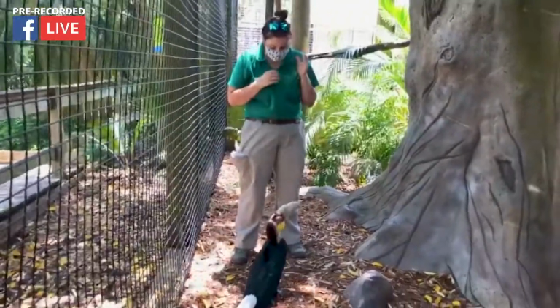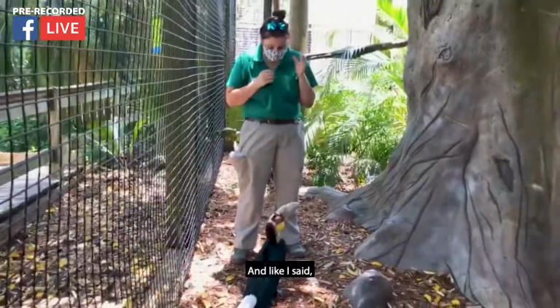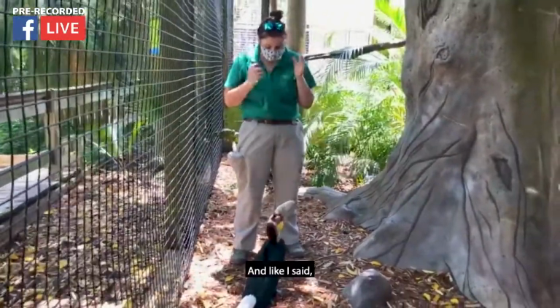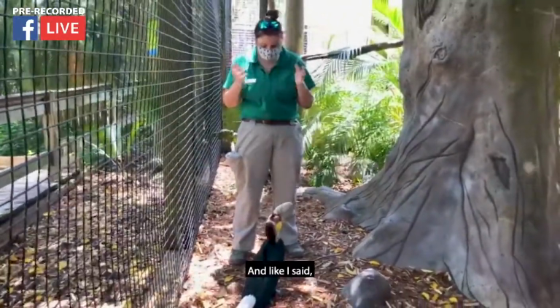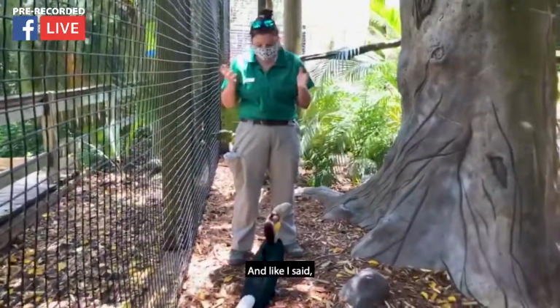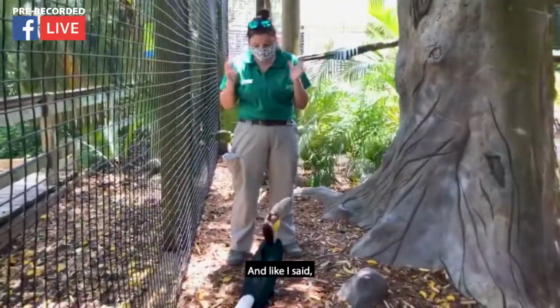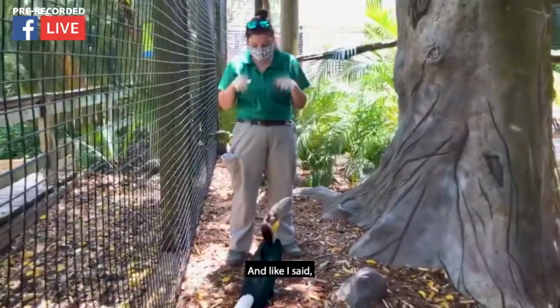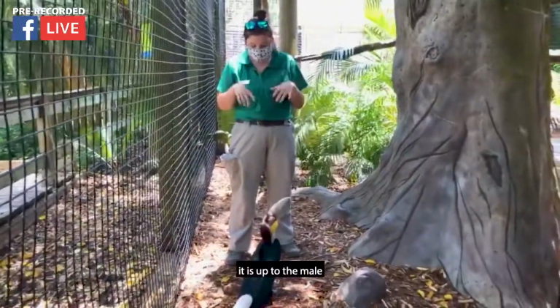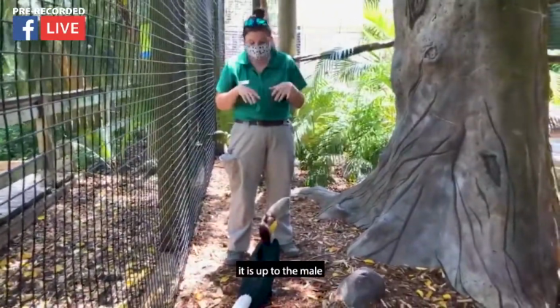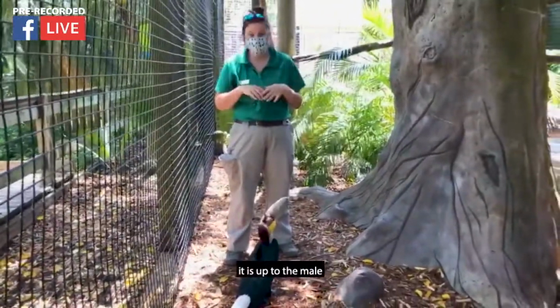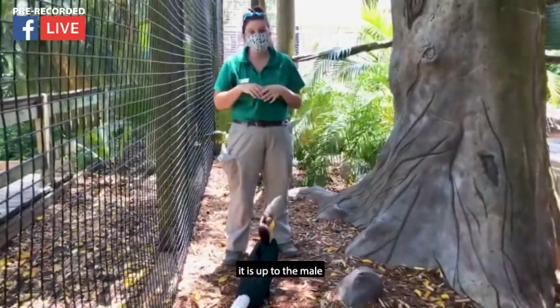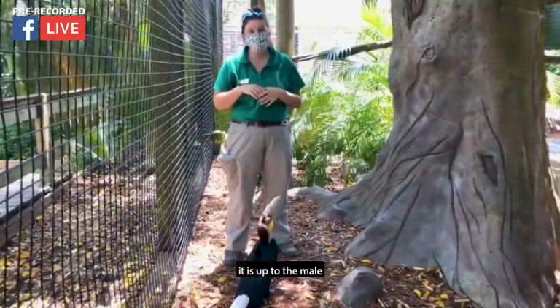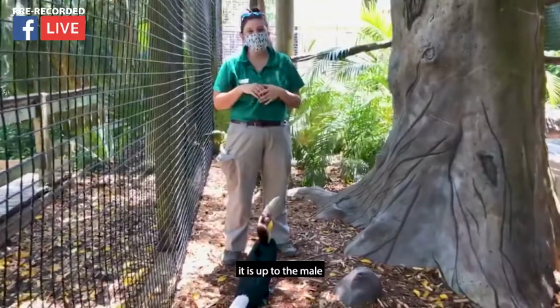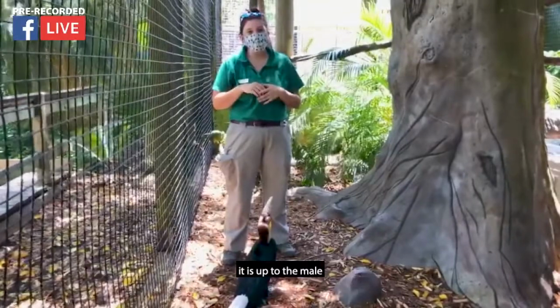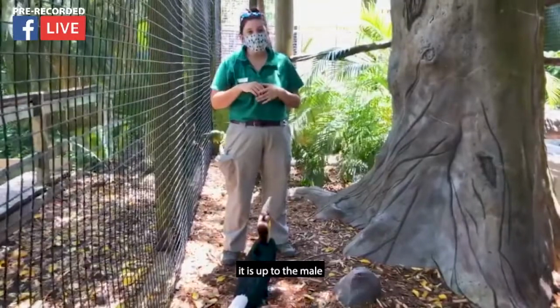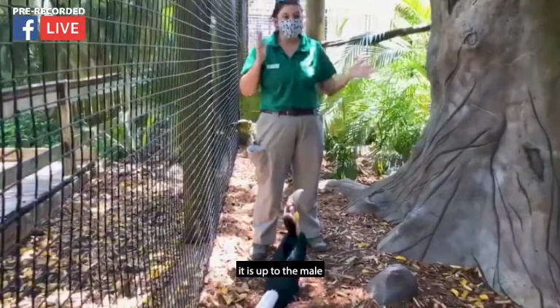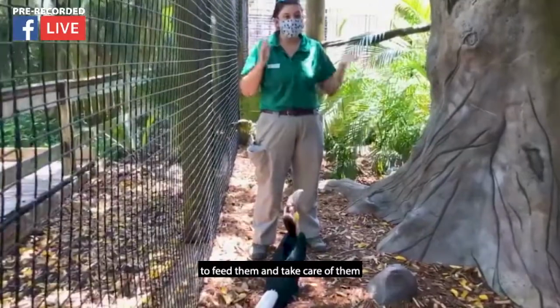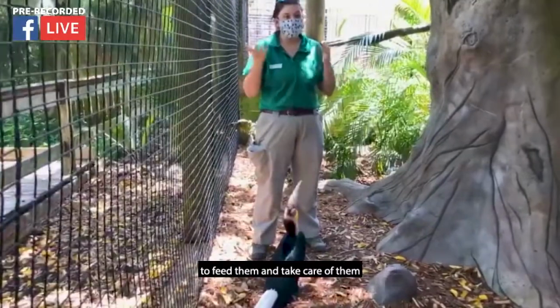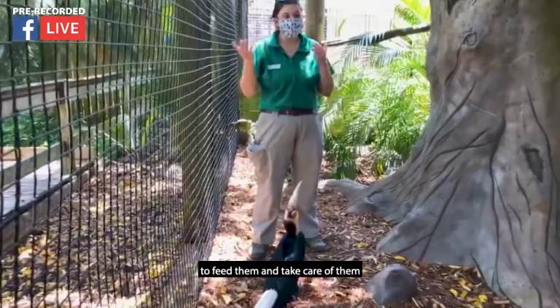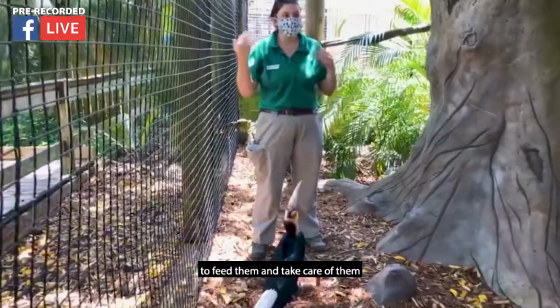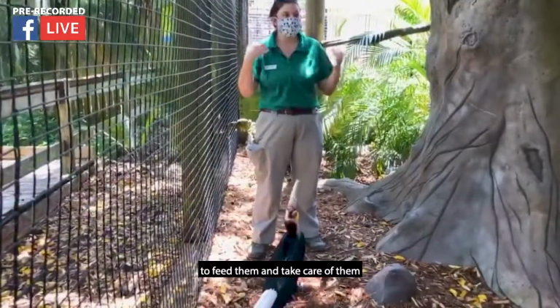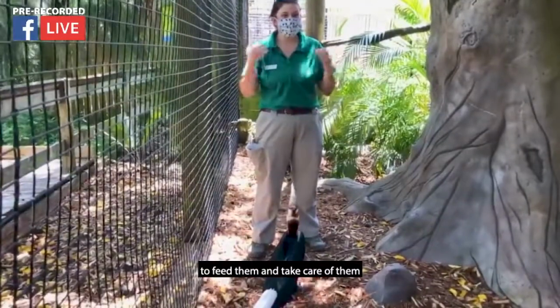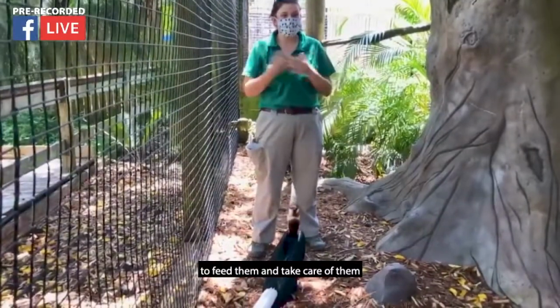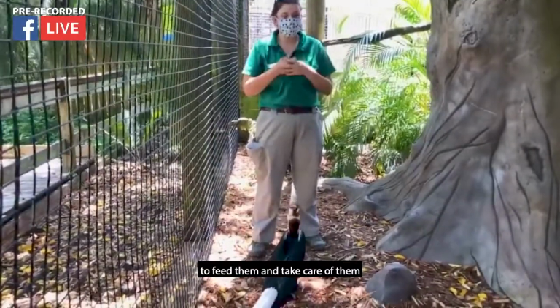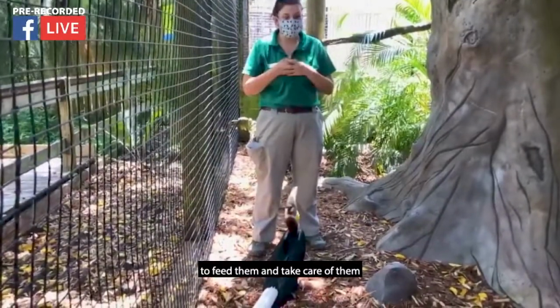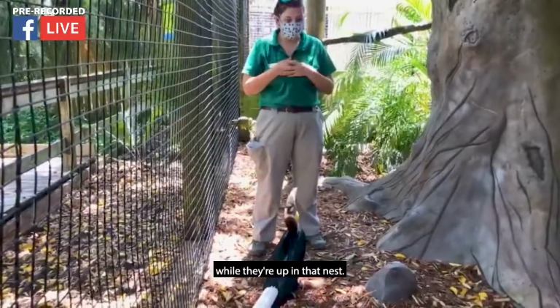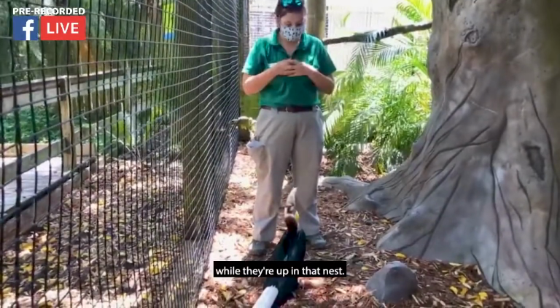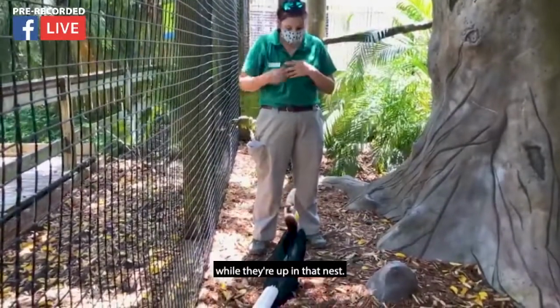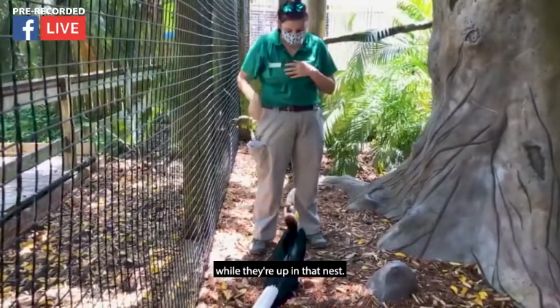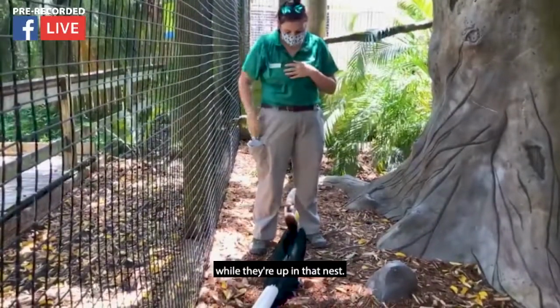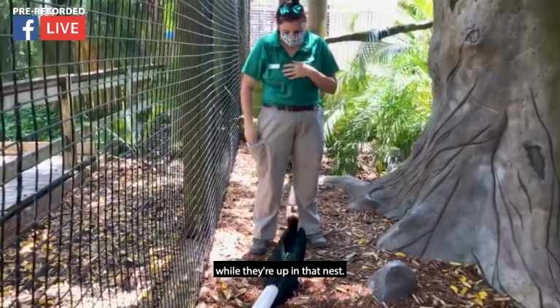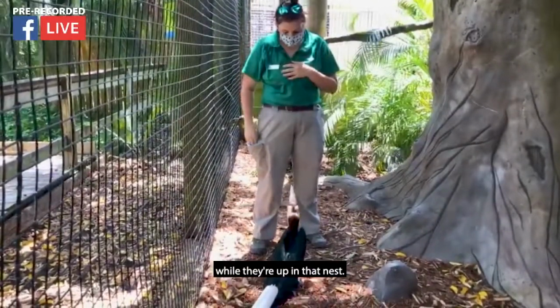It is up to the male to feed them and take care of them while they're up in that nest.